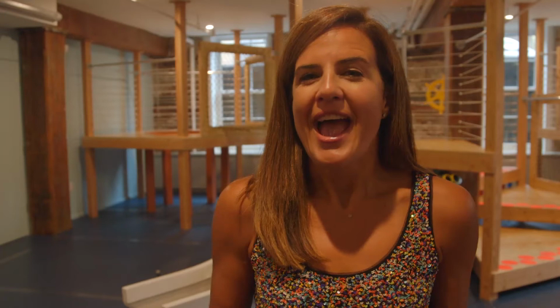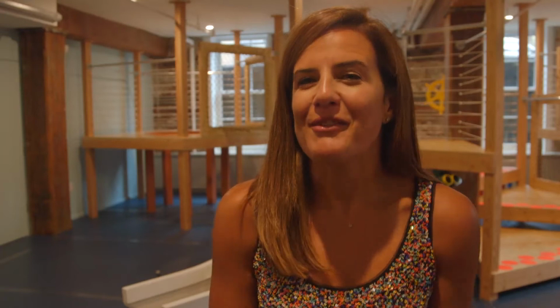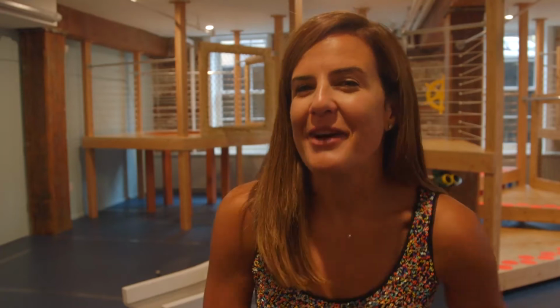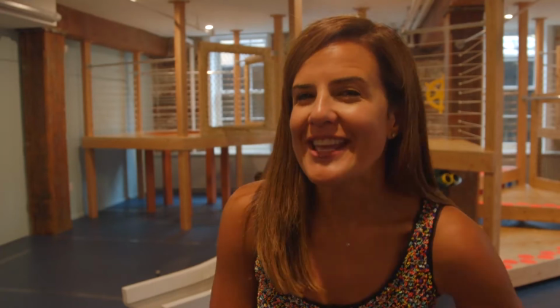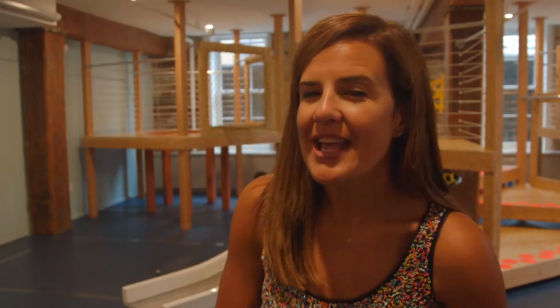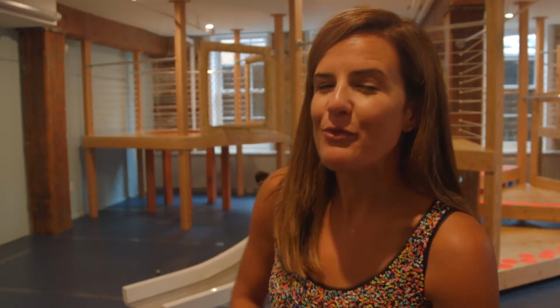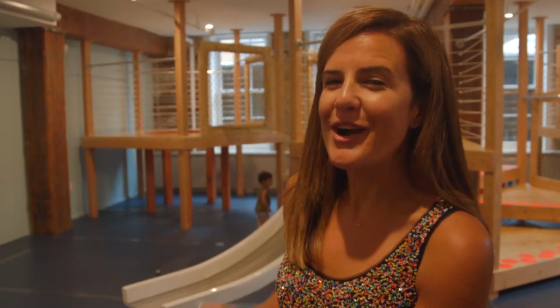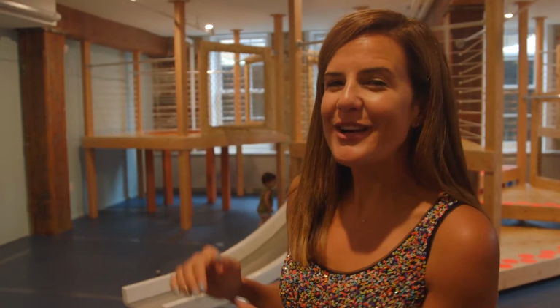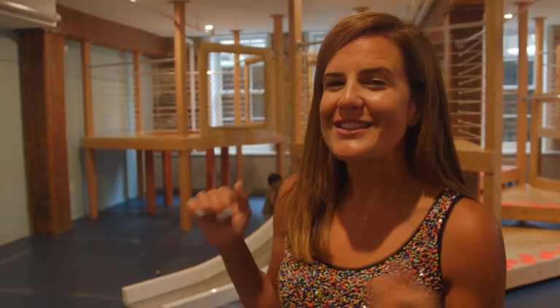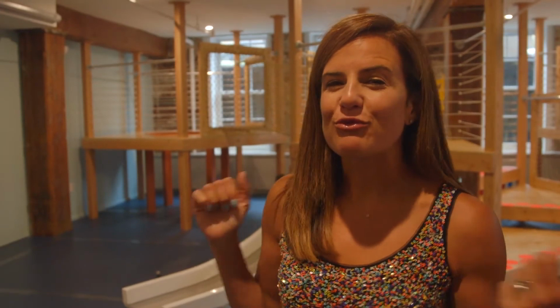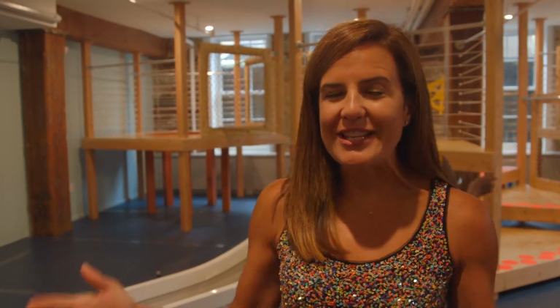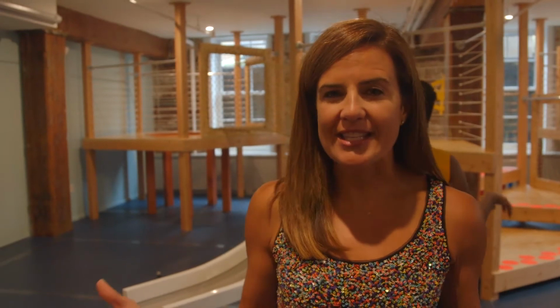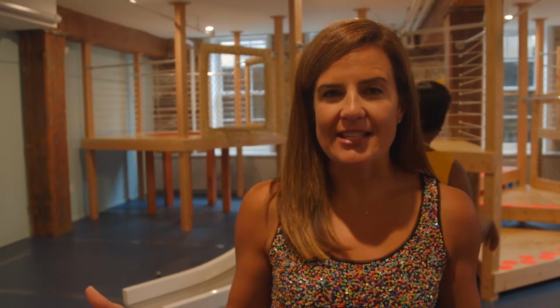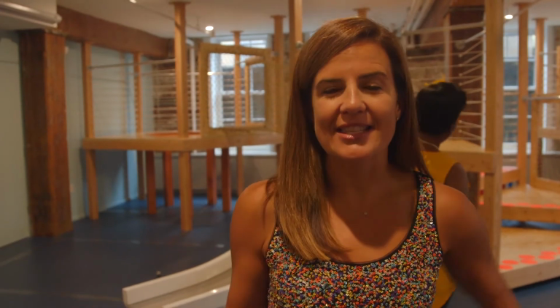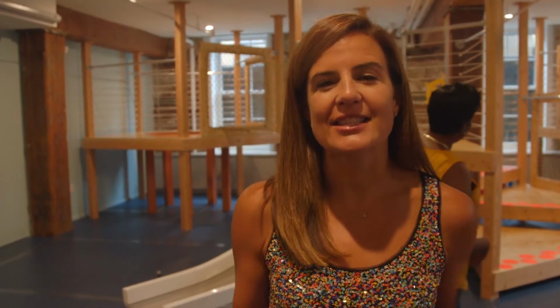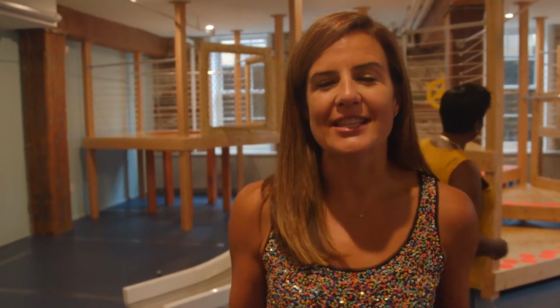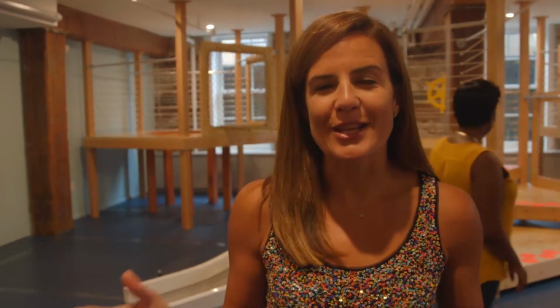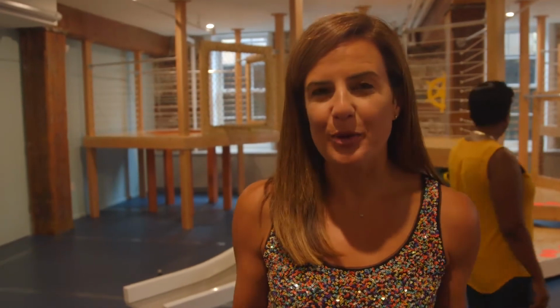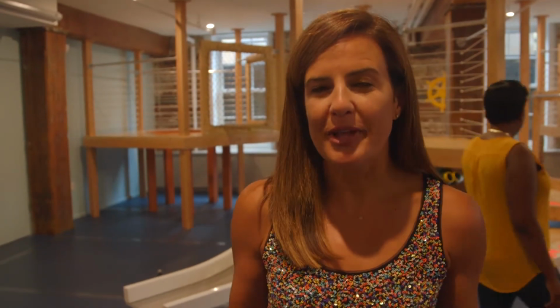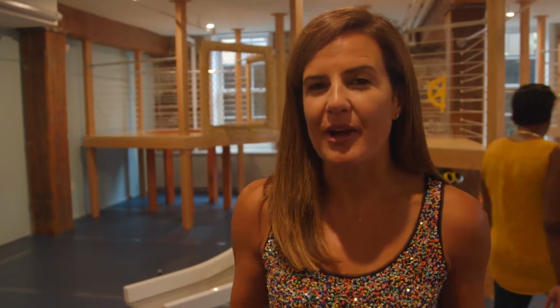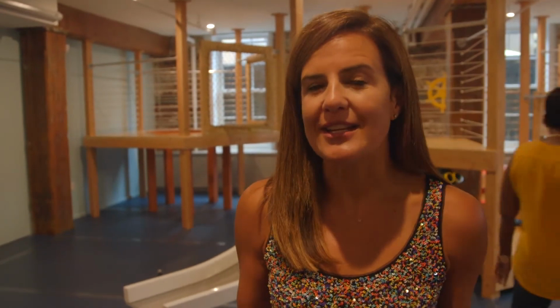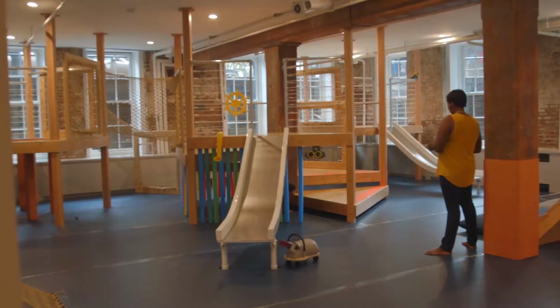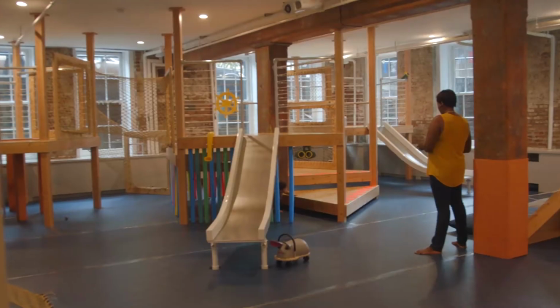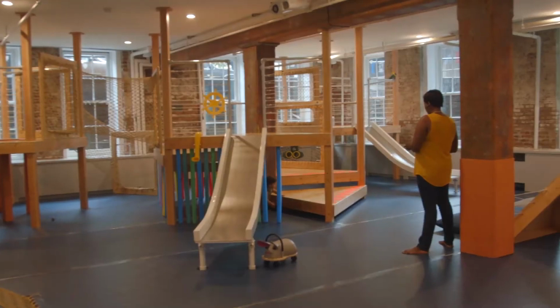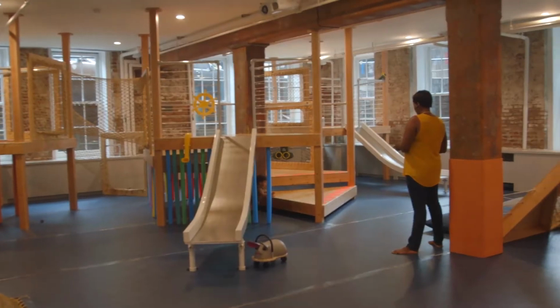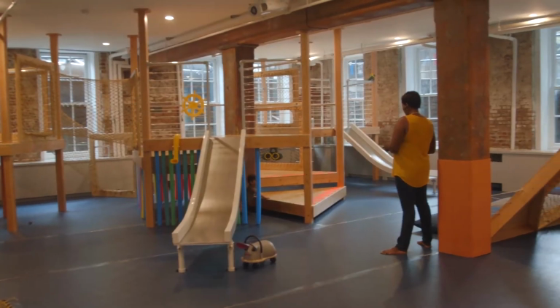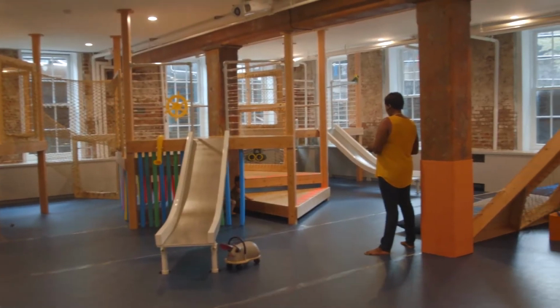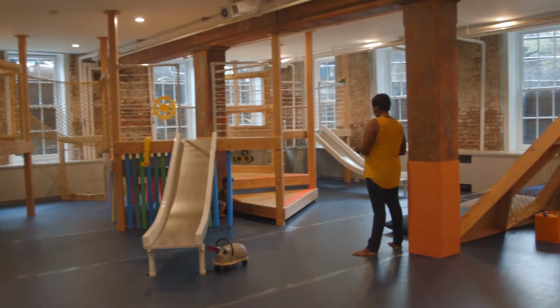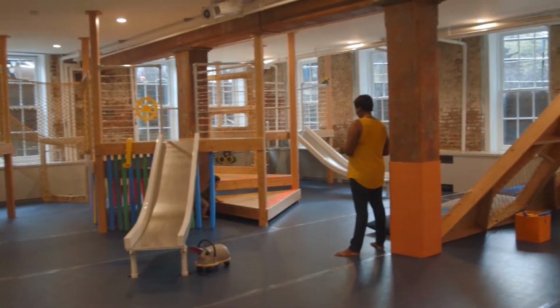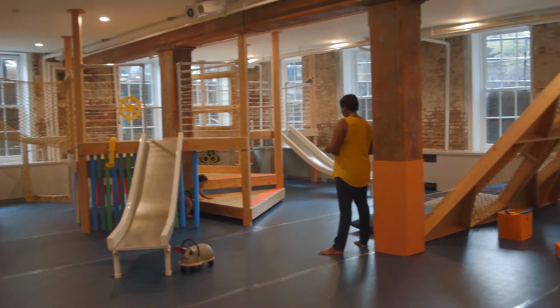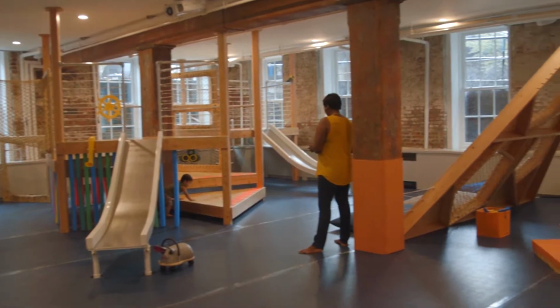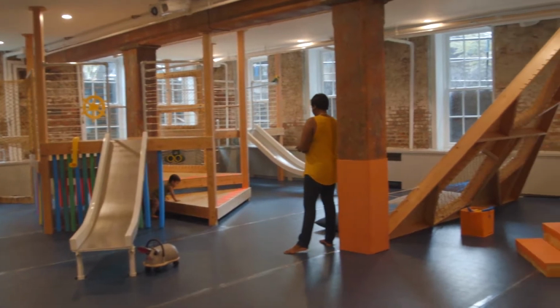Hey everybody, we are in Recess. This is an indoor playground. It is in Dumbo, Brooklyn, my hometown.